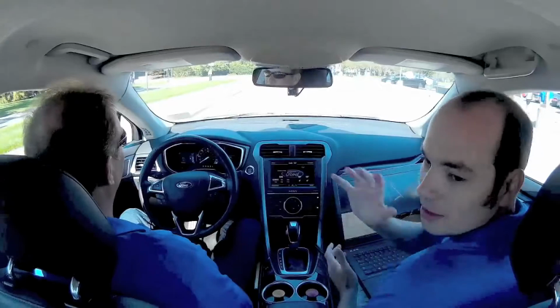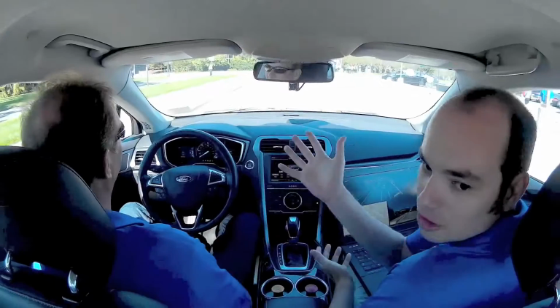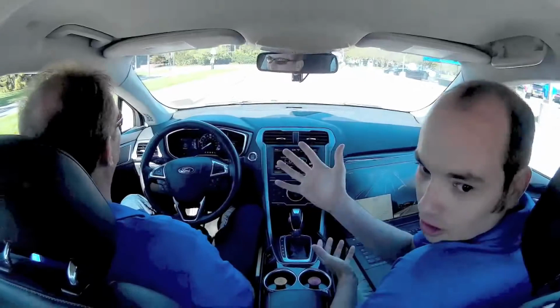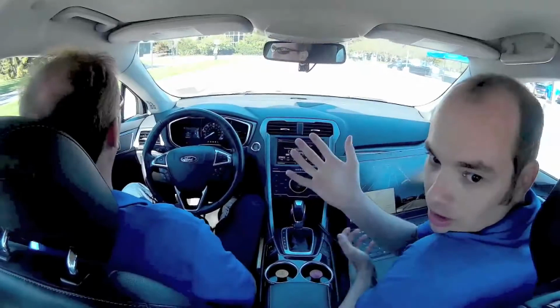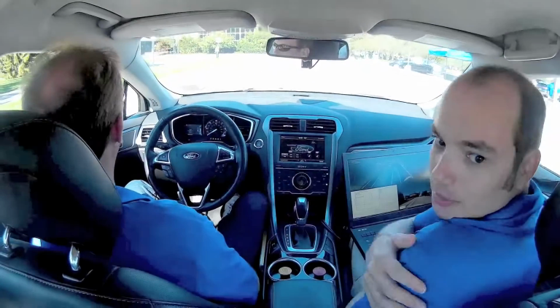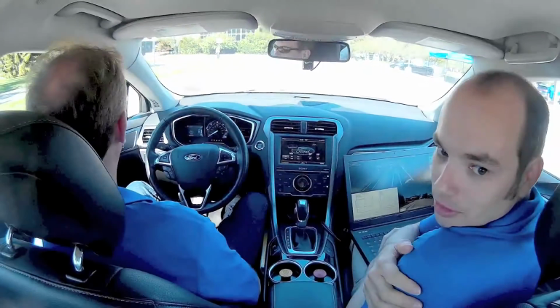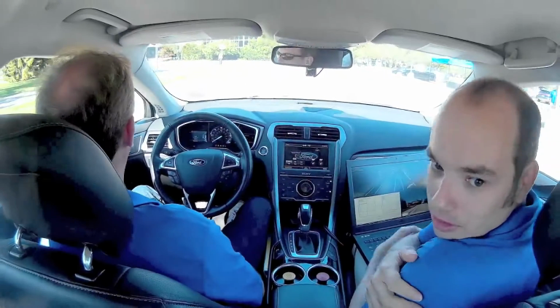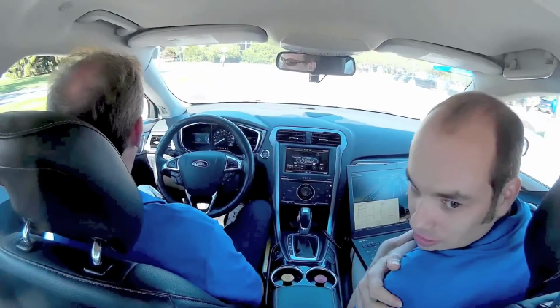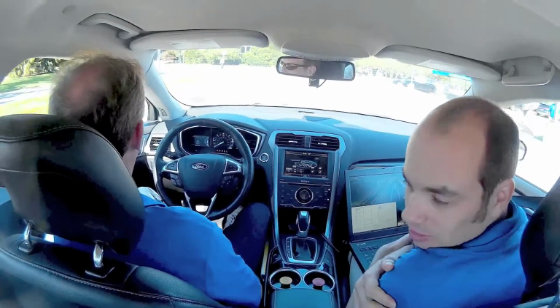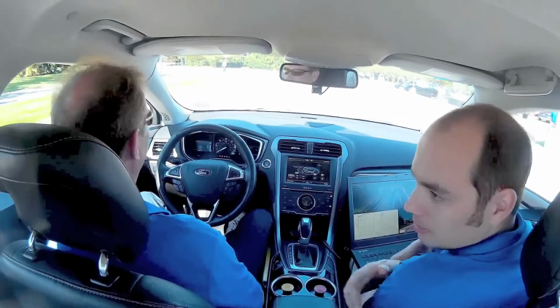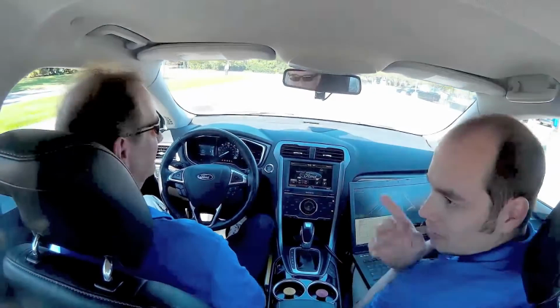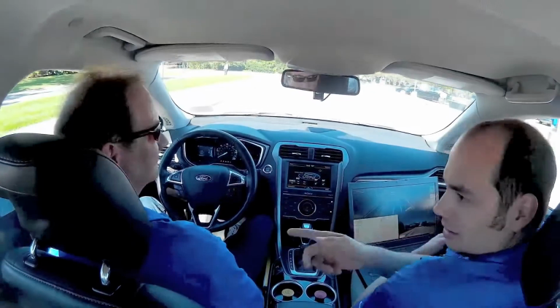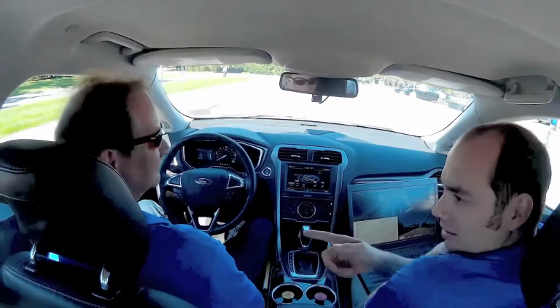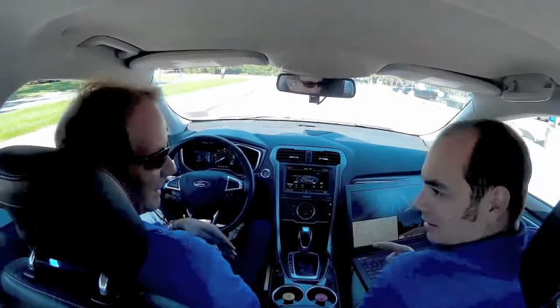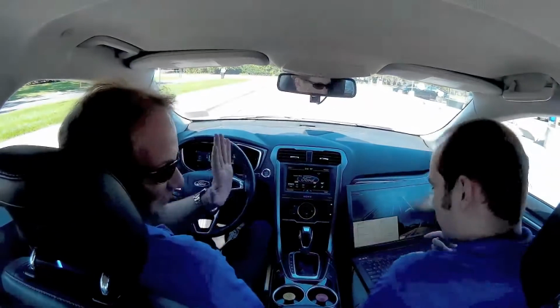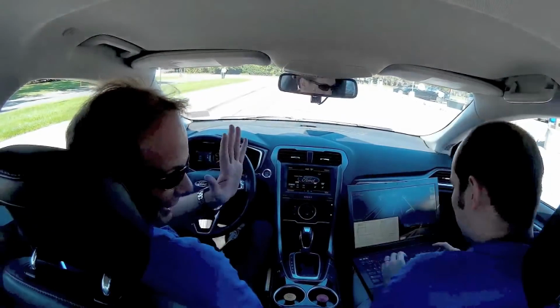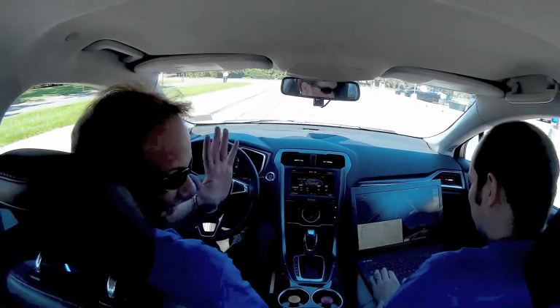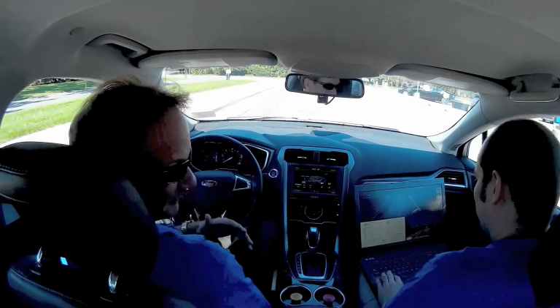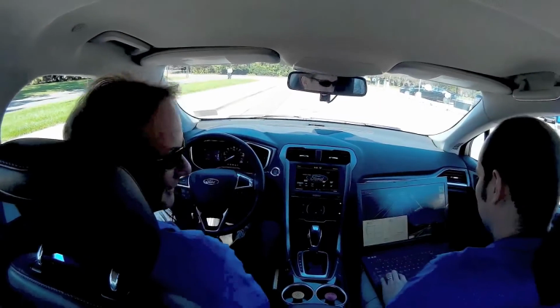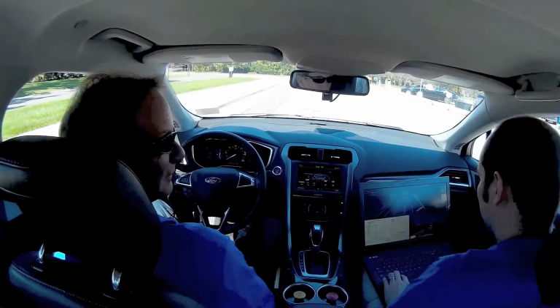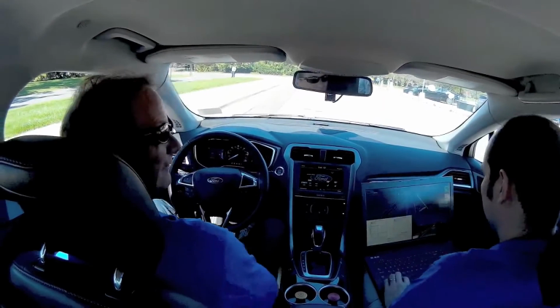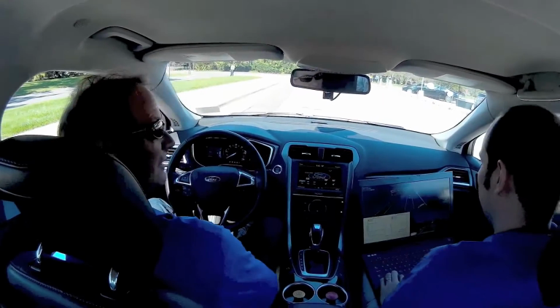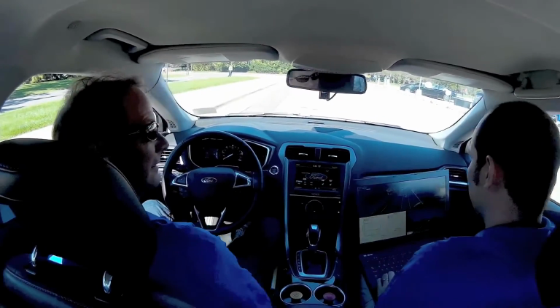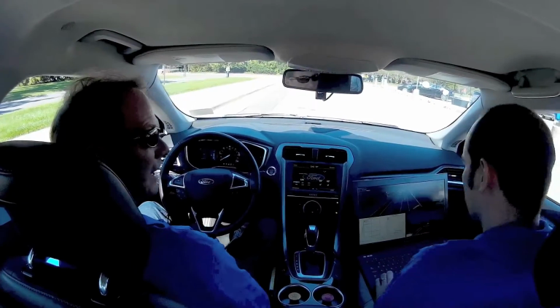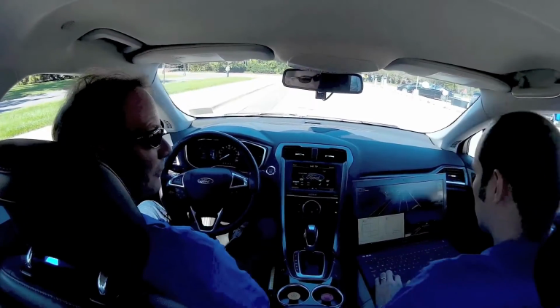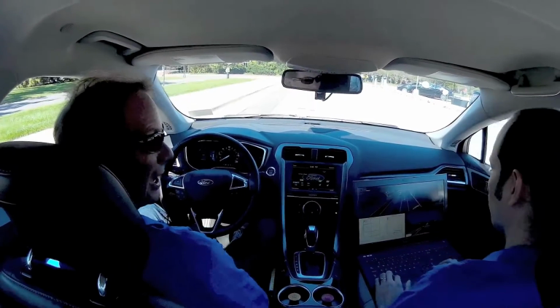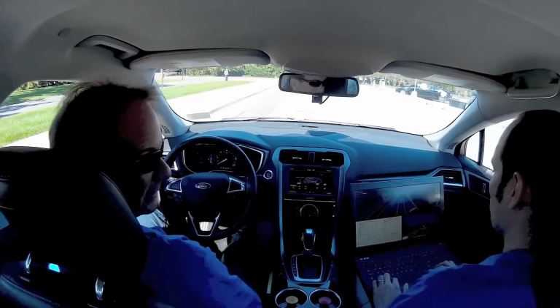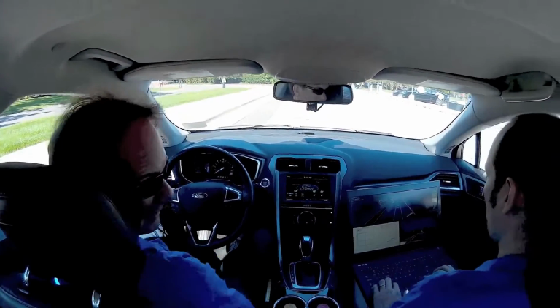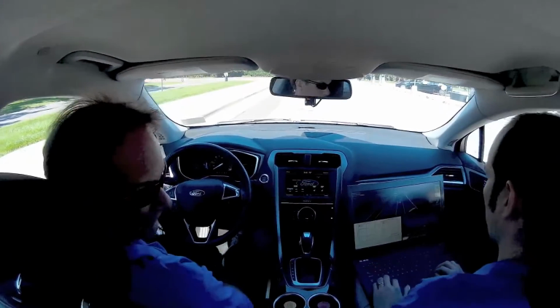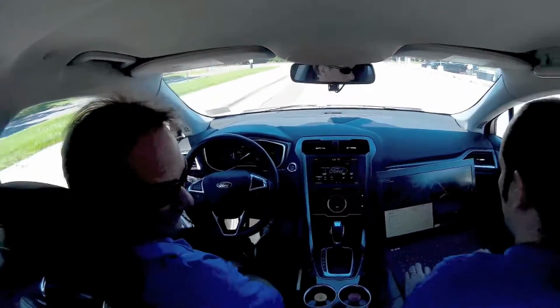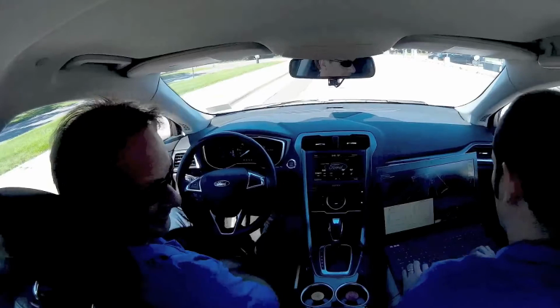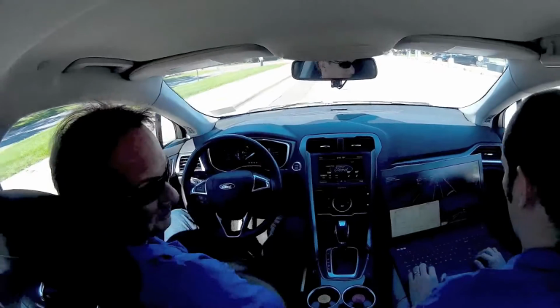My name is Yoho. I'm a research engineer on the project. My name is Wayne. I'm a safety driver, and I will not be driving it today.